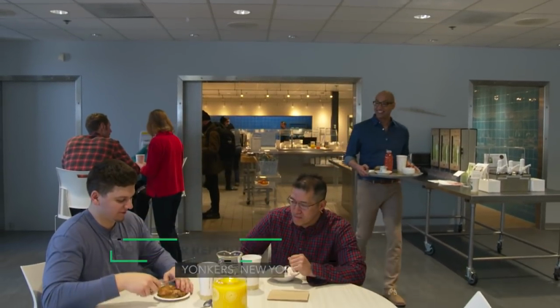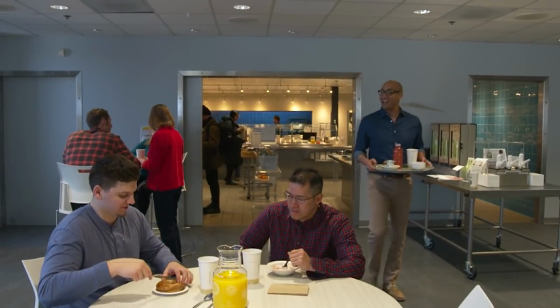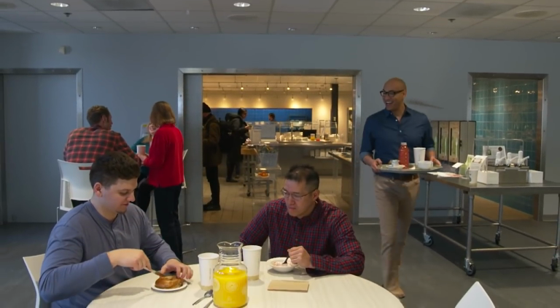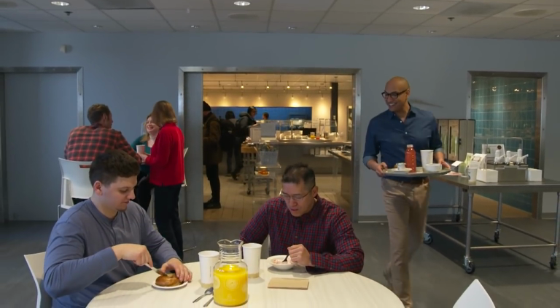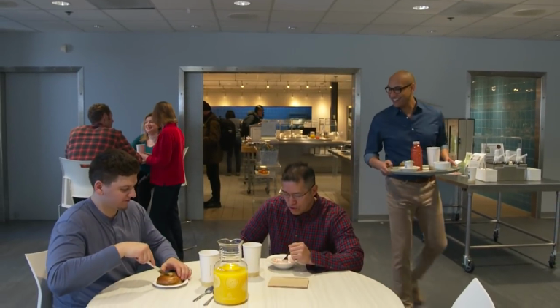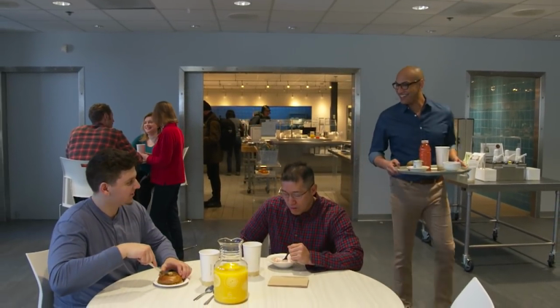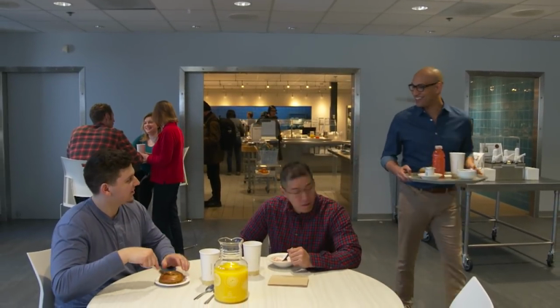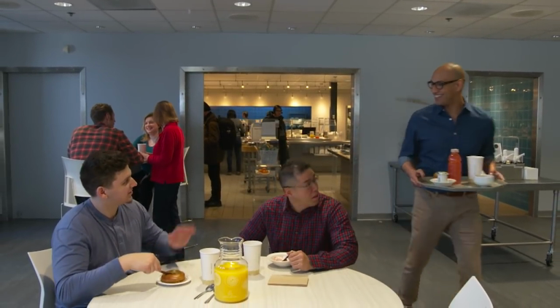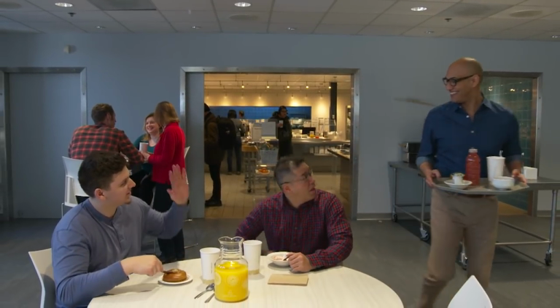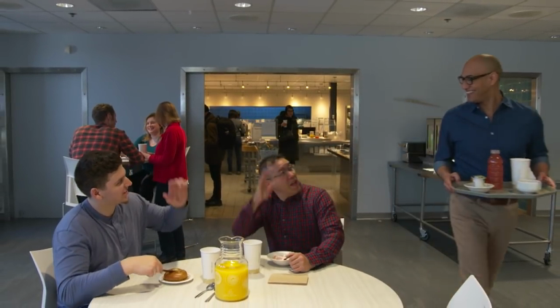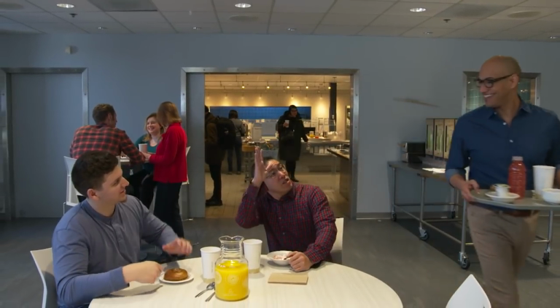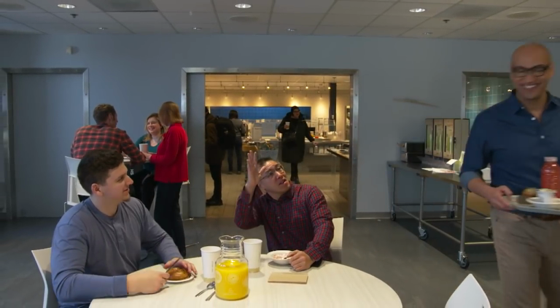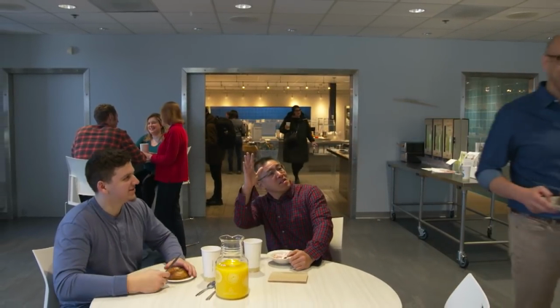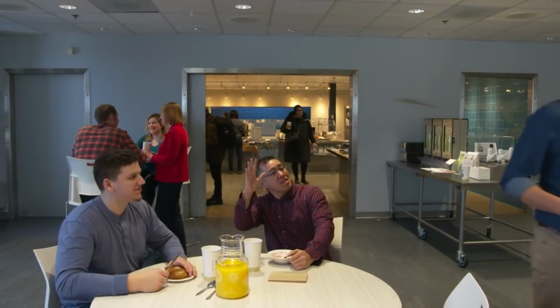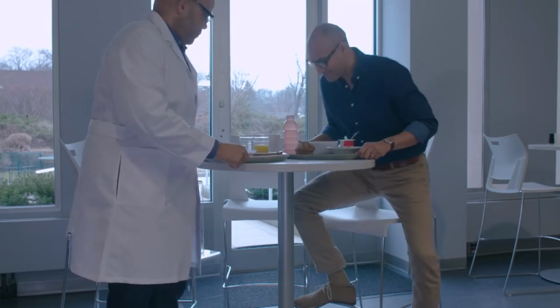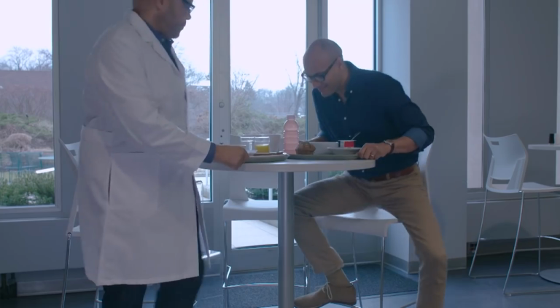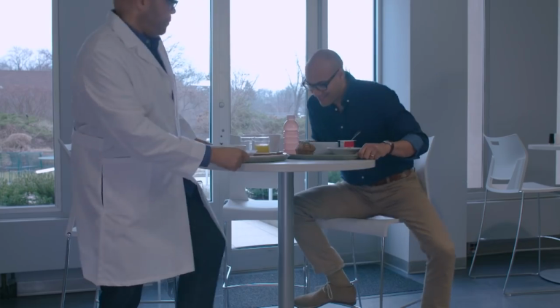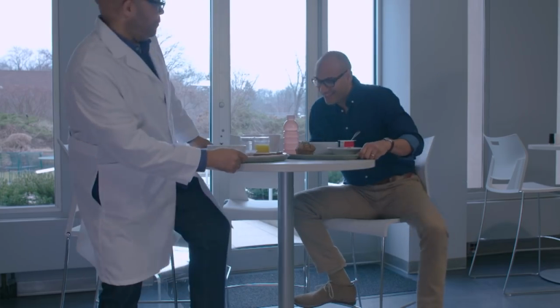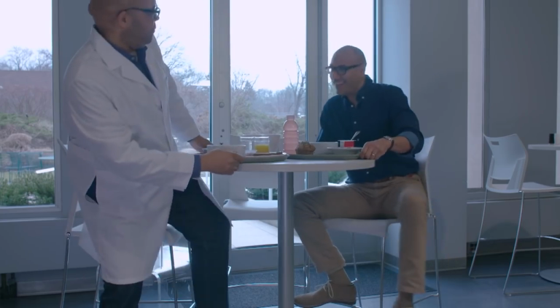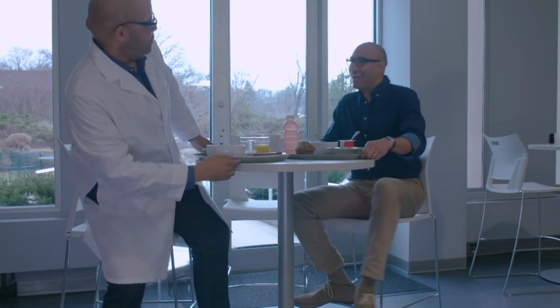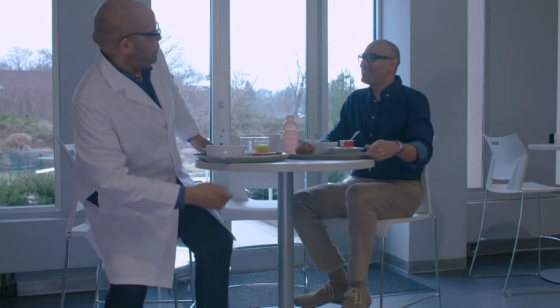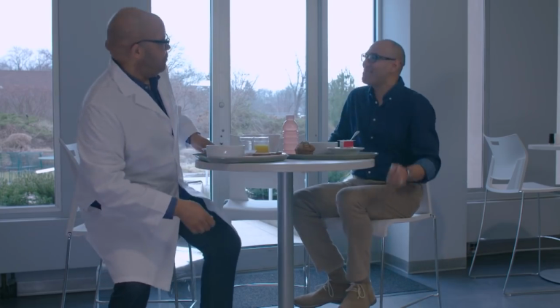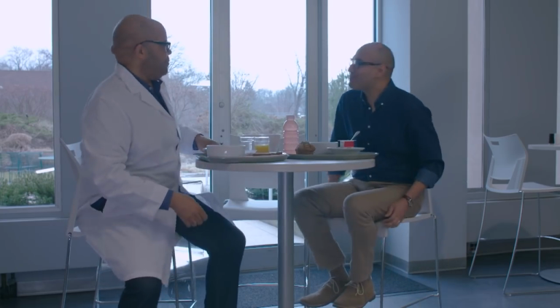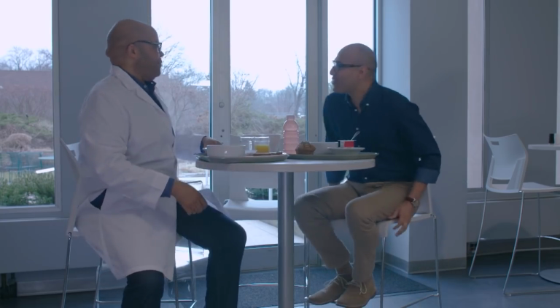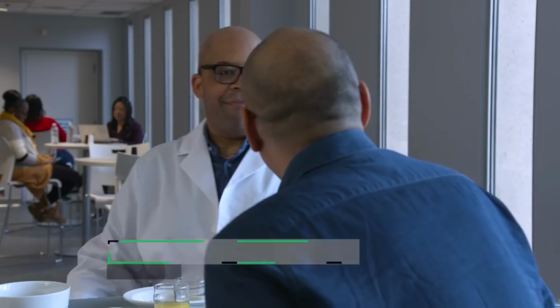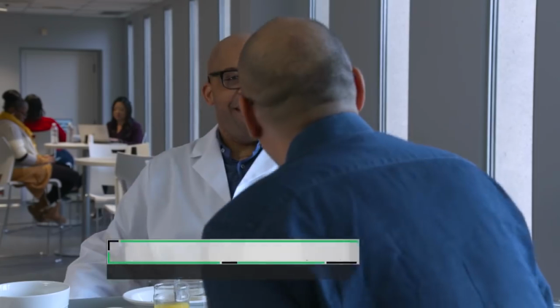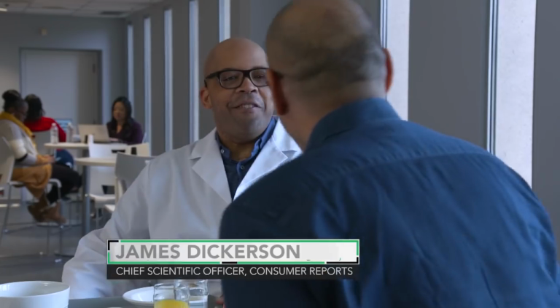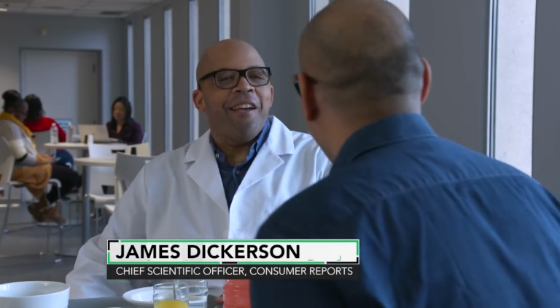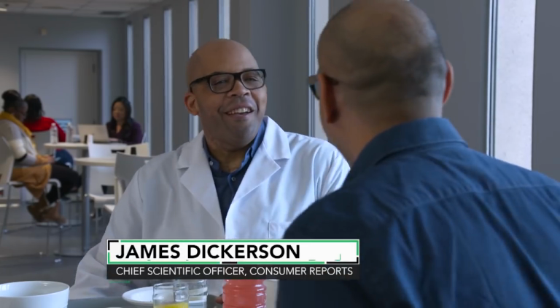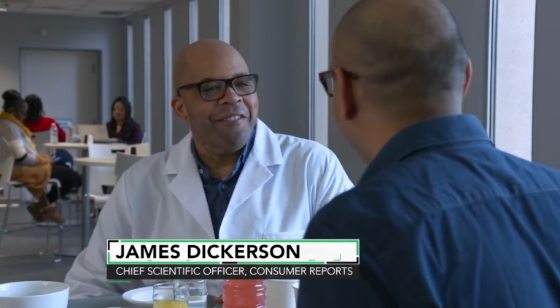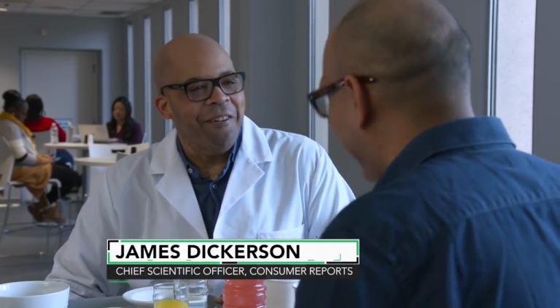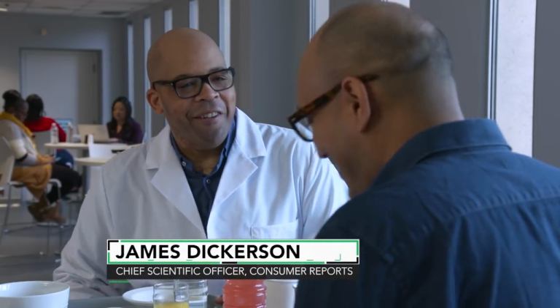Hey guys, how you doing? Hey Jack. Hey James, good morning. How are ya? Hey Jack, how's it going?